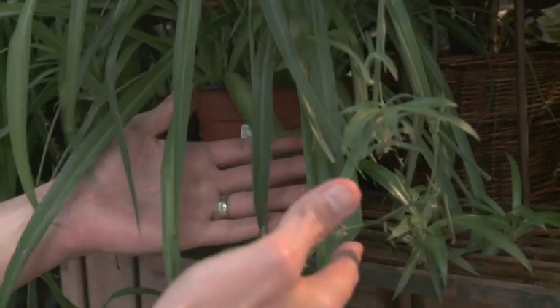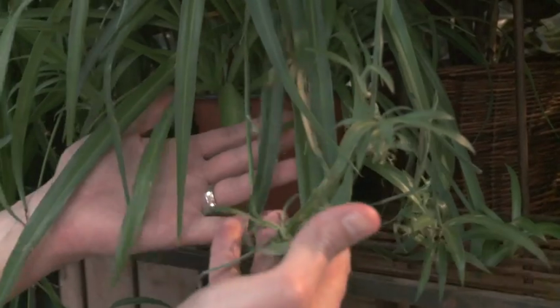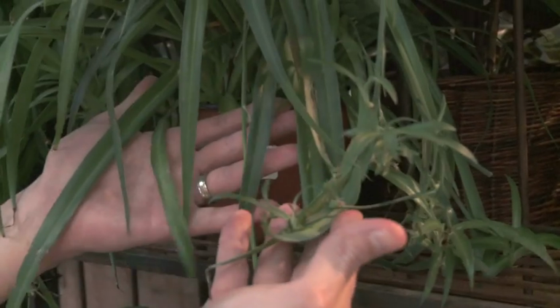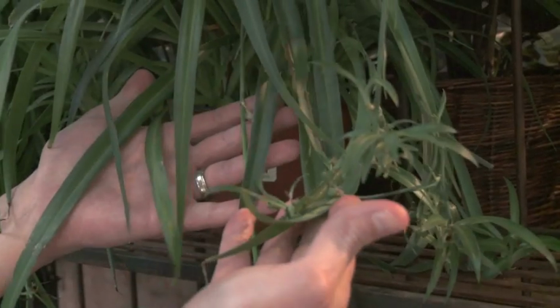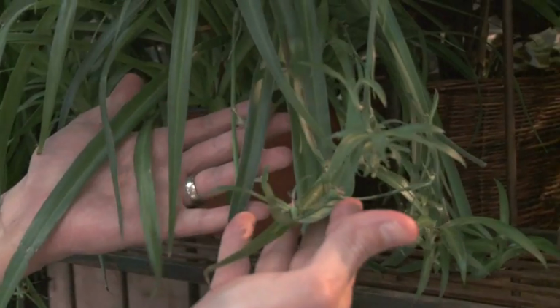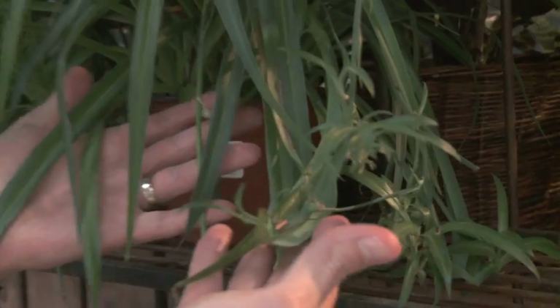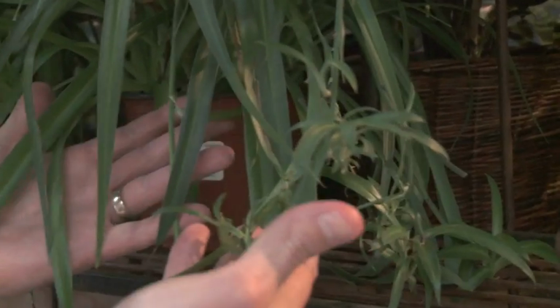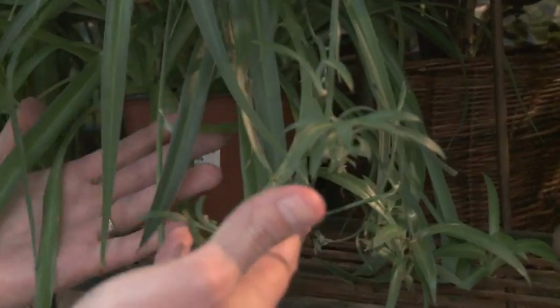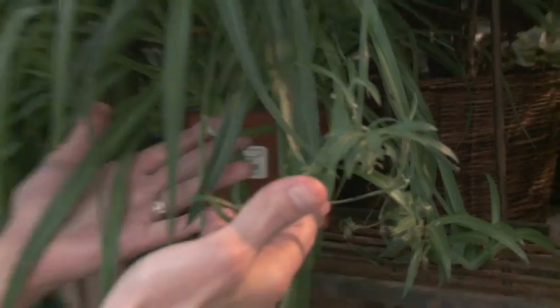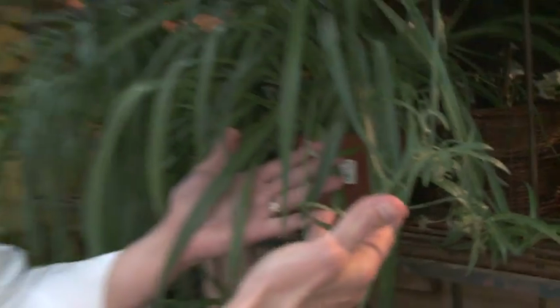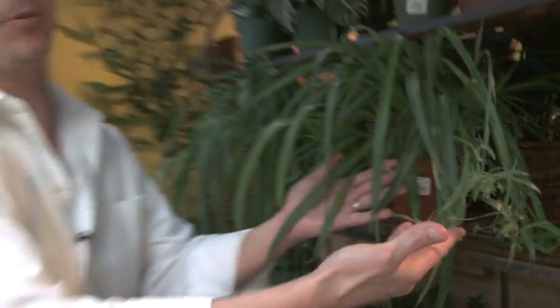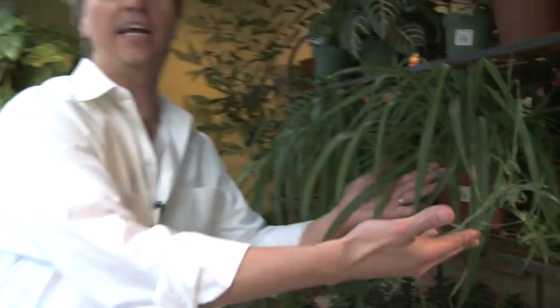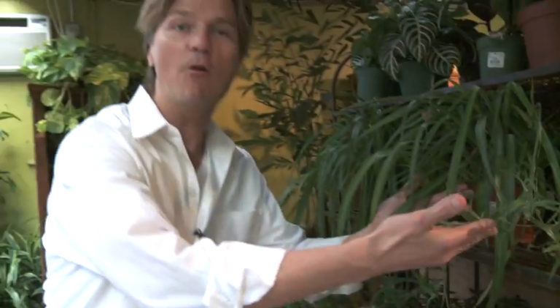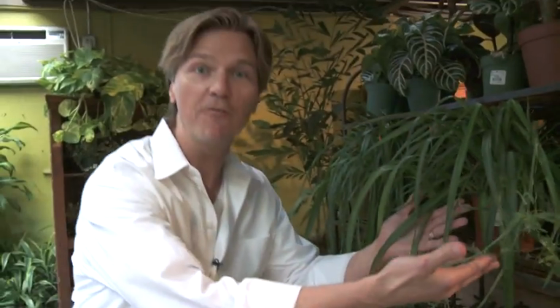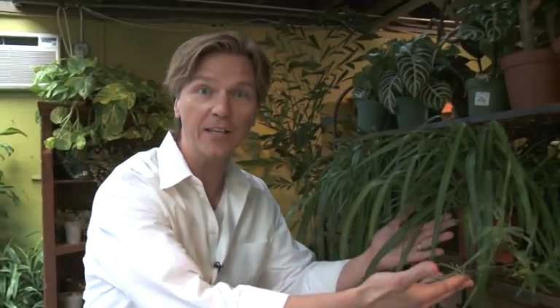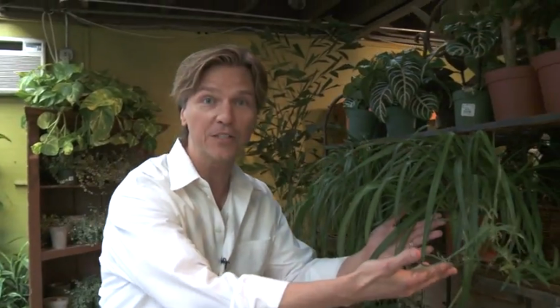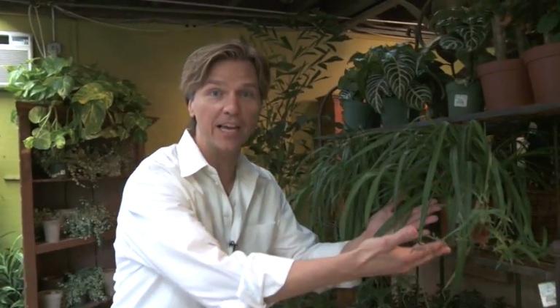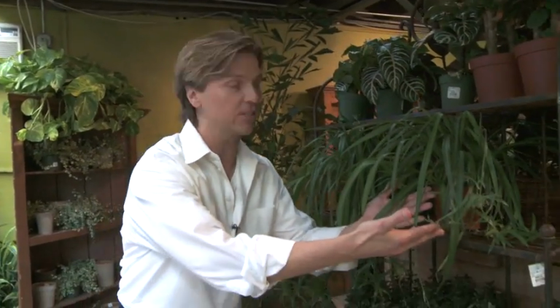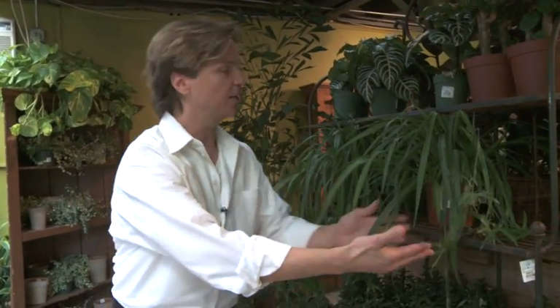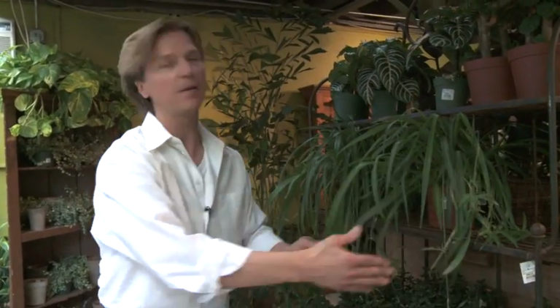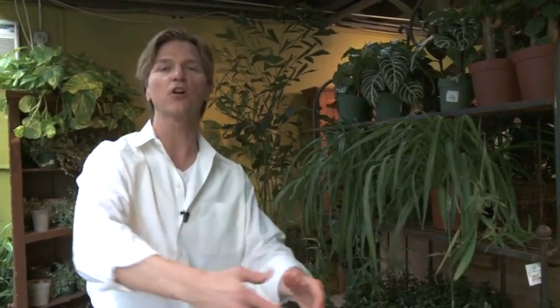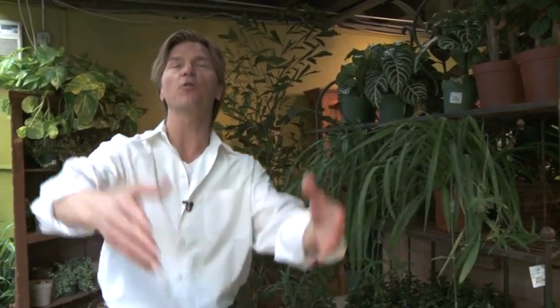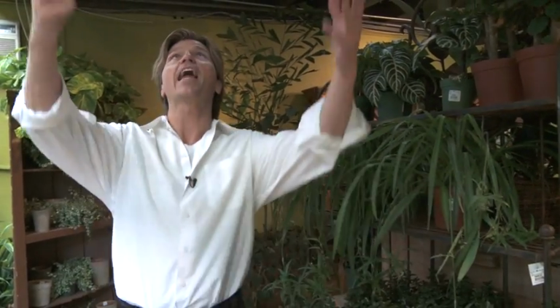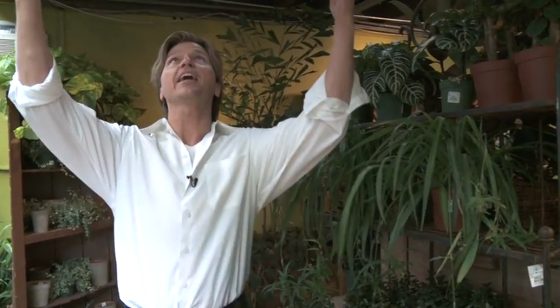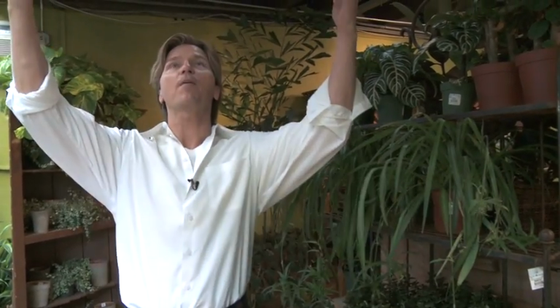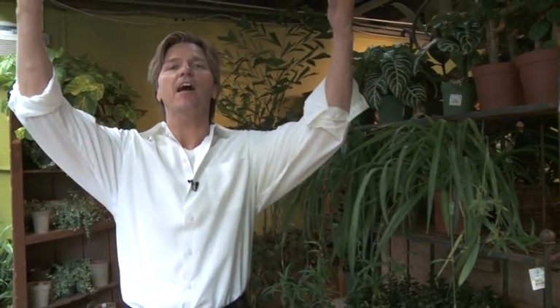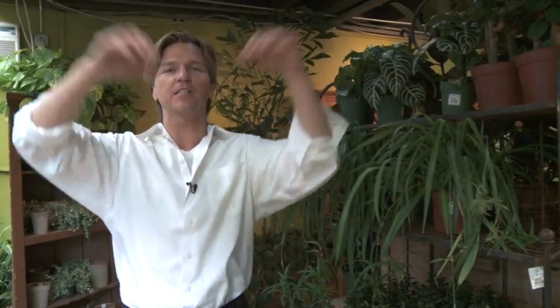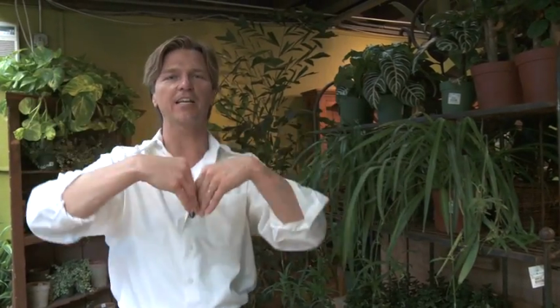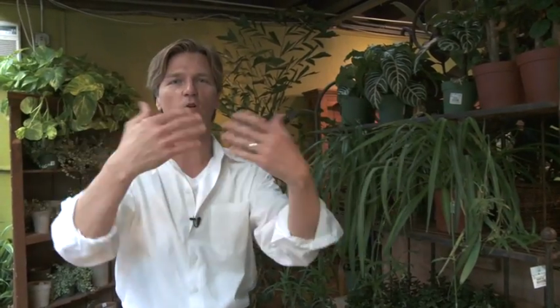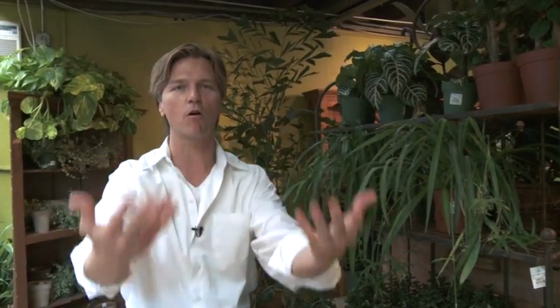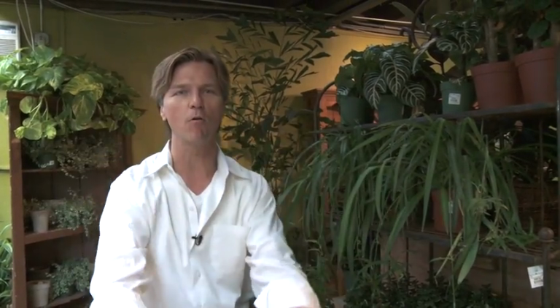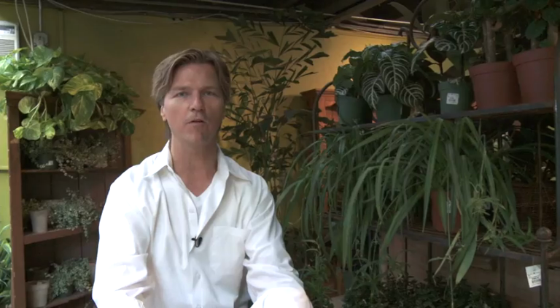The spider plant, nicknamed the airplane plant — how effective is this? Just make sure you hang it up high because it likes to grow over.